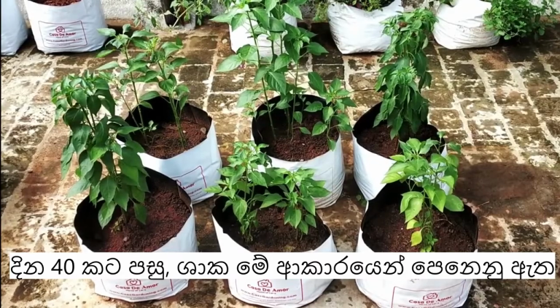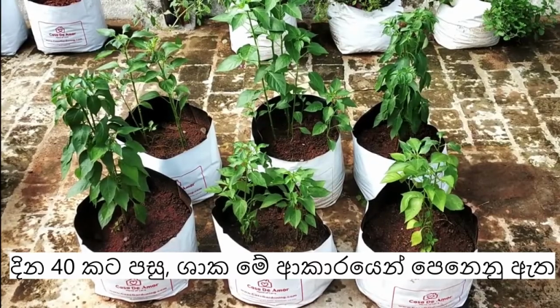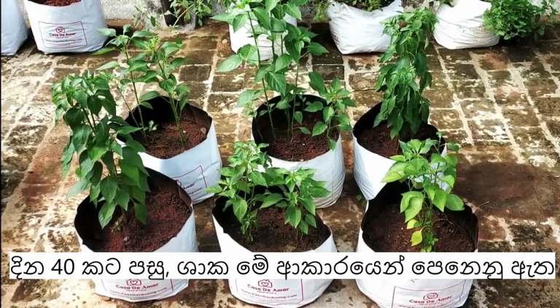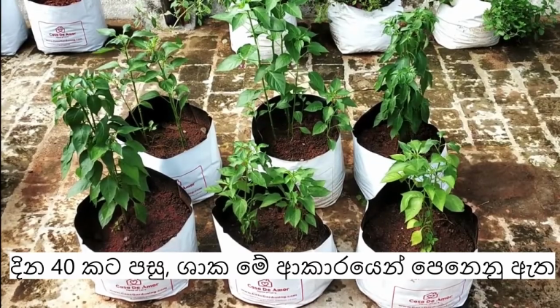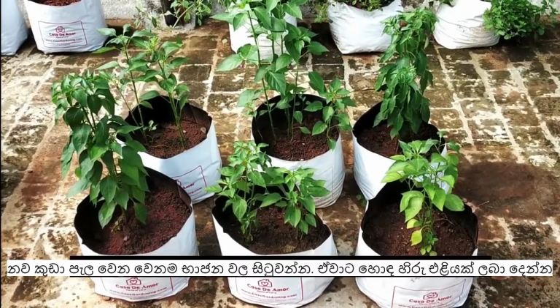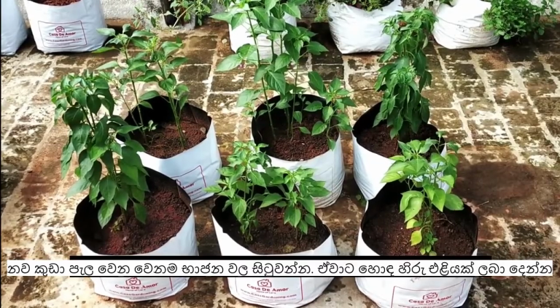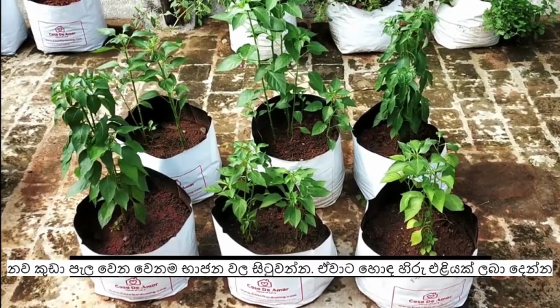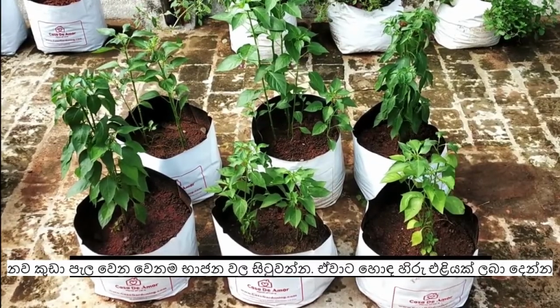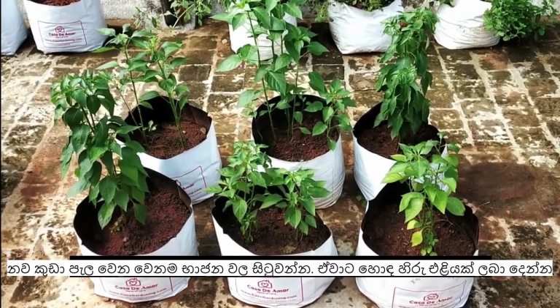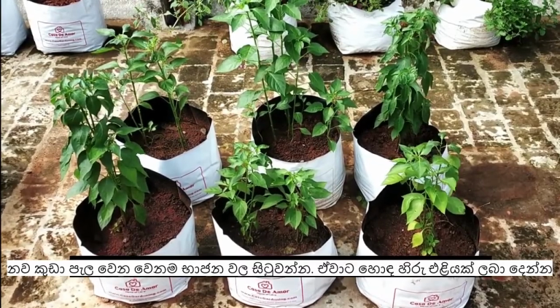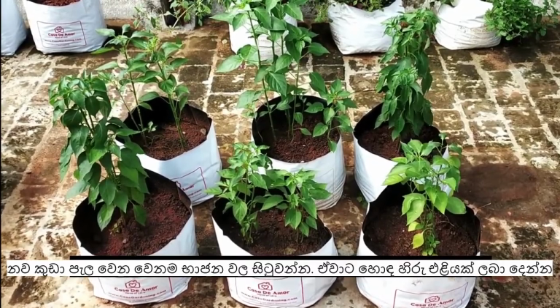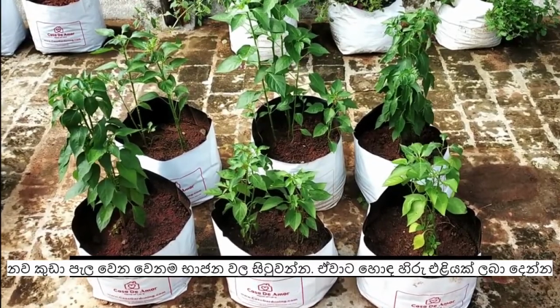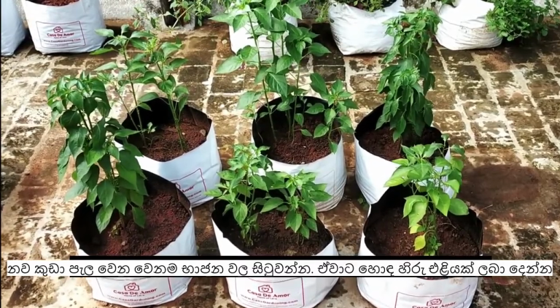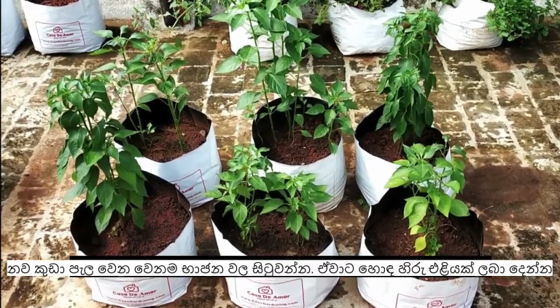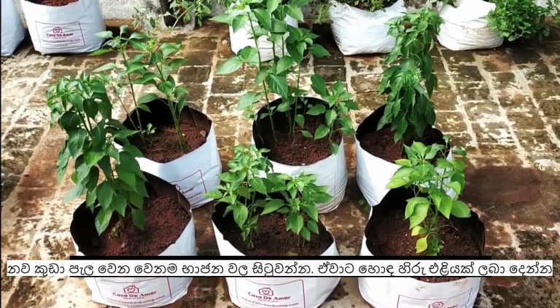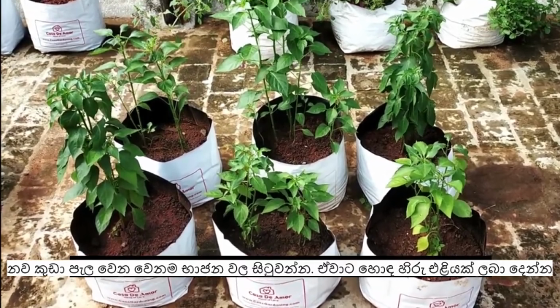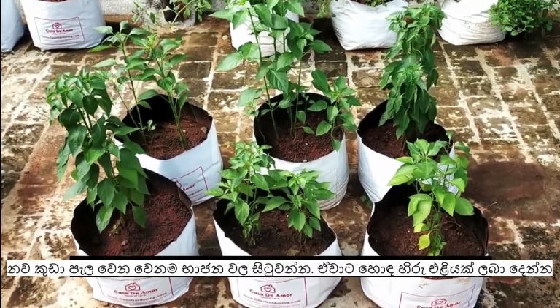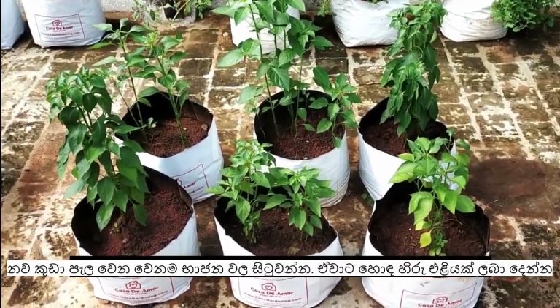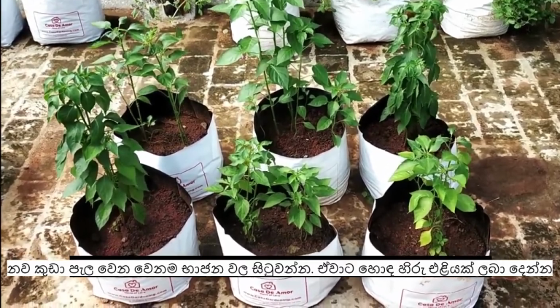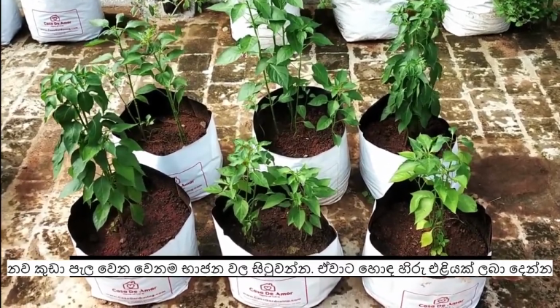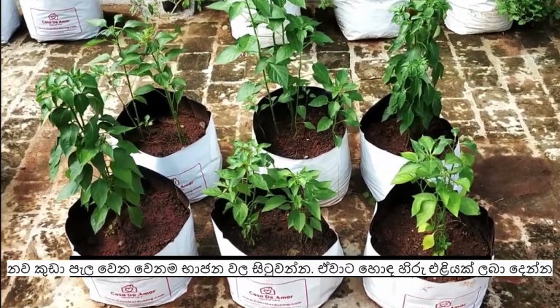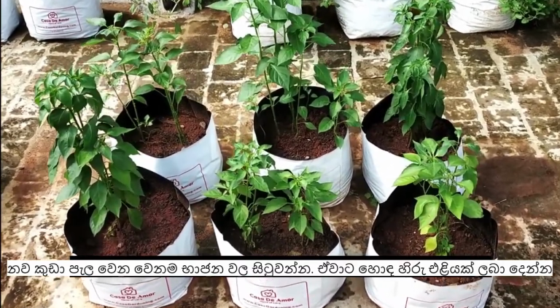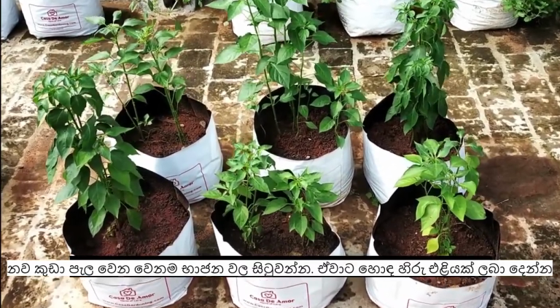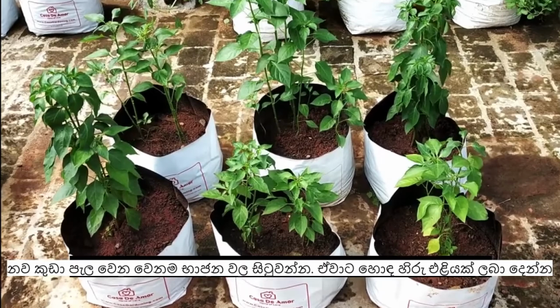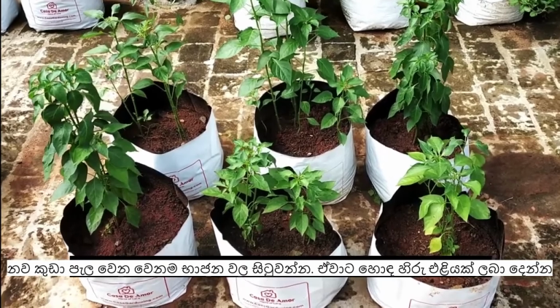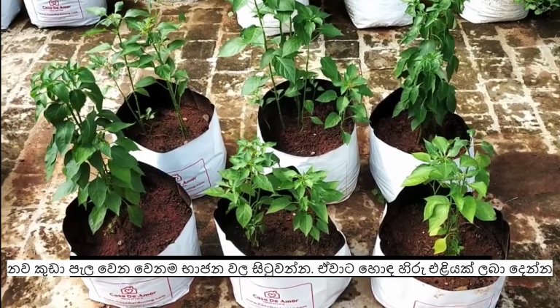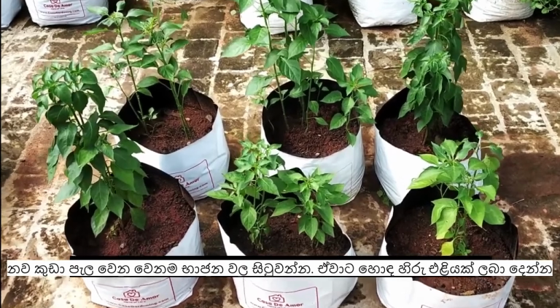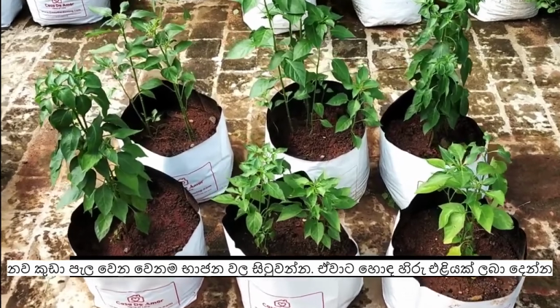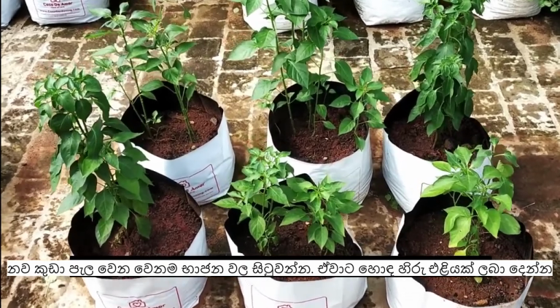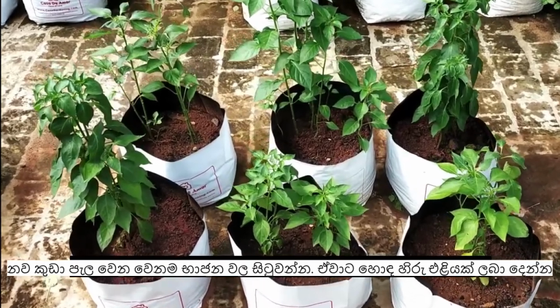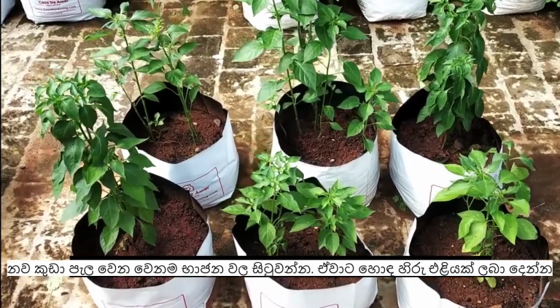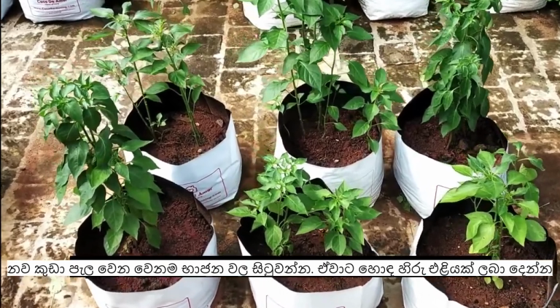After 40 days, remove the well grown seedlings and transplant them into individual garden grow bags.